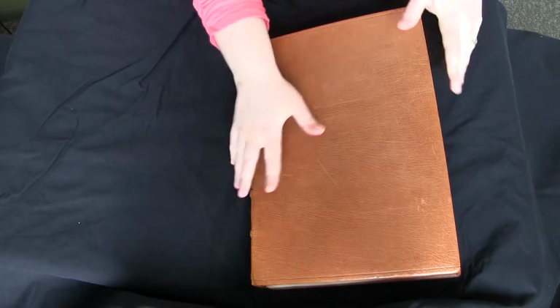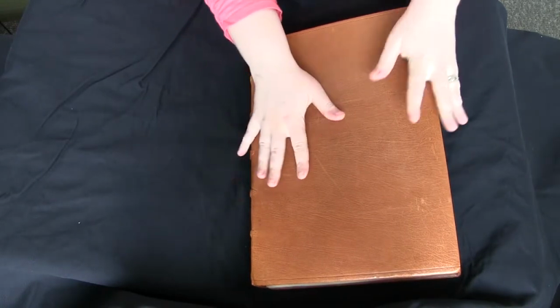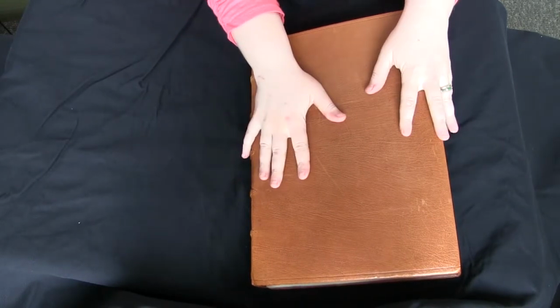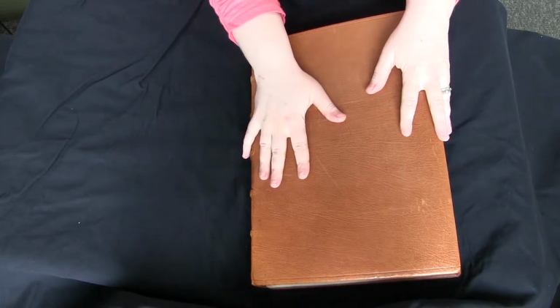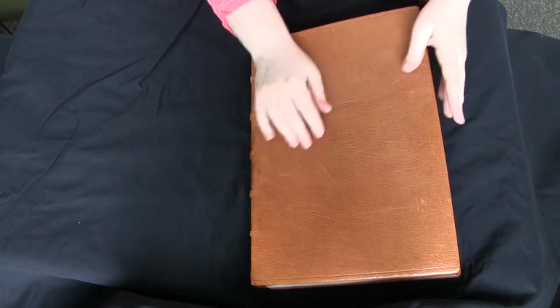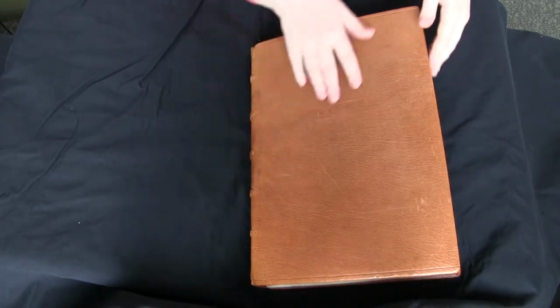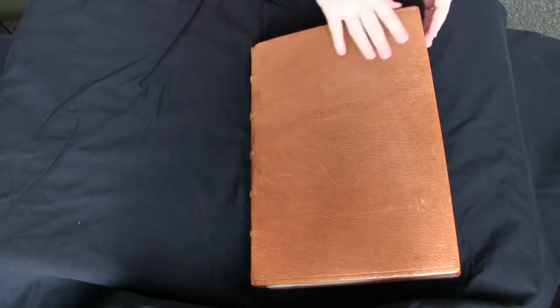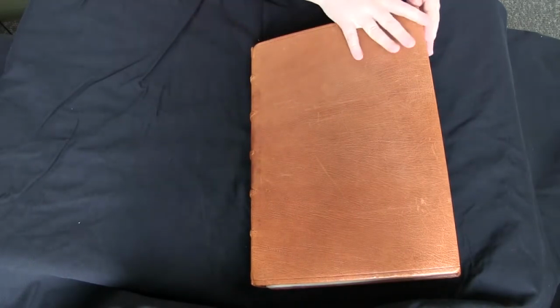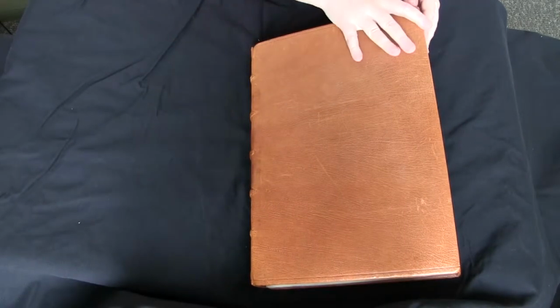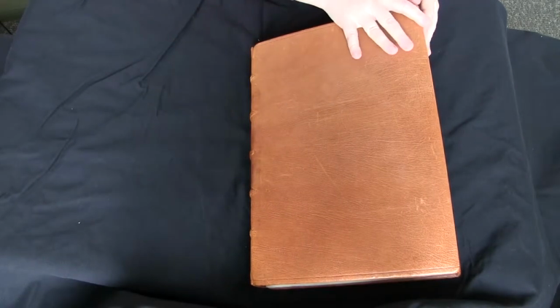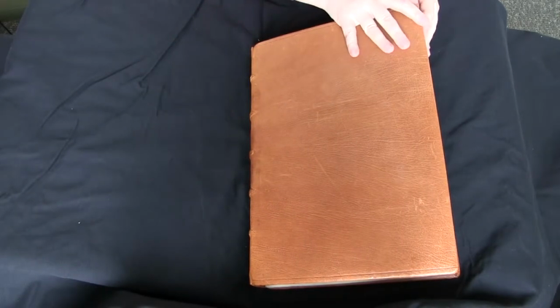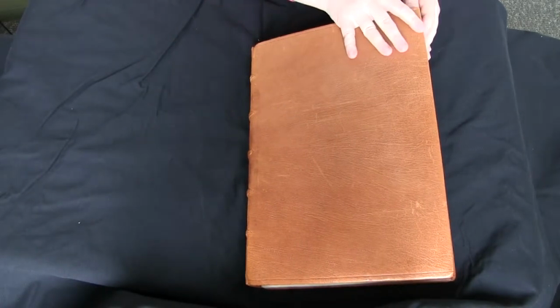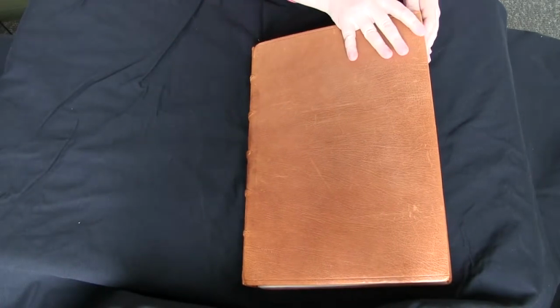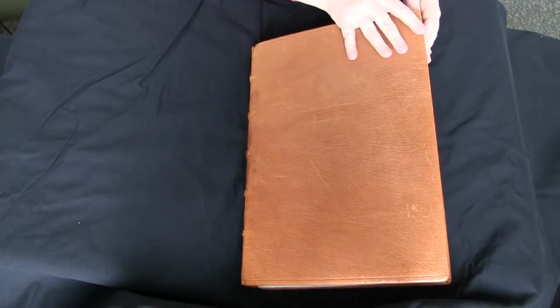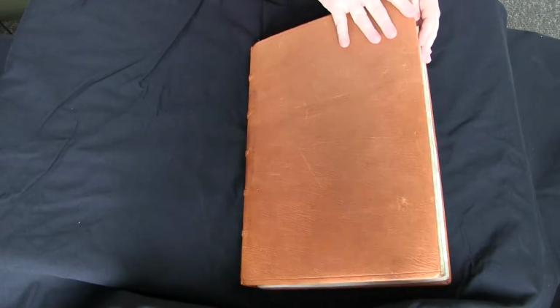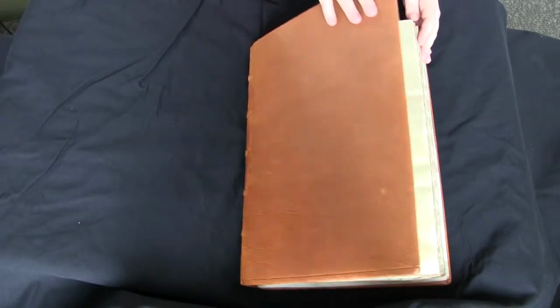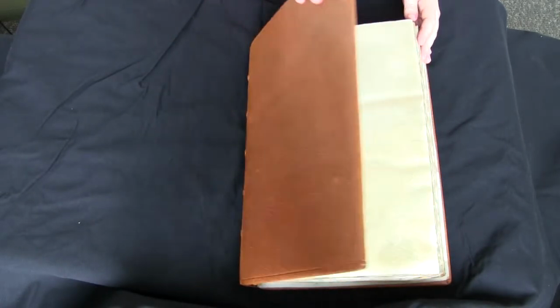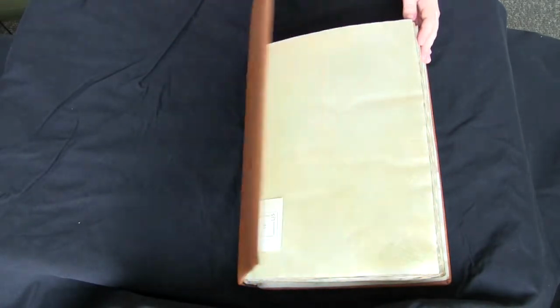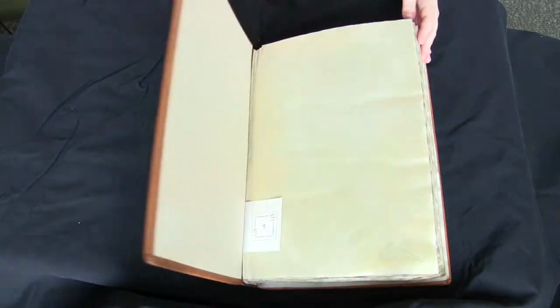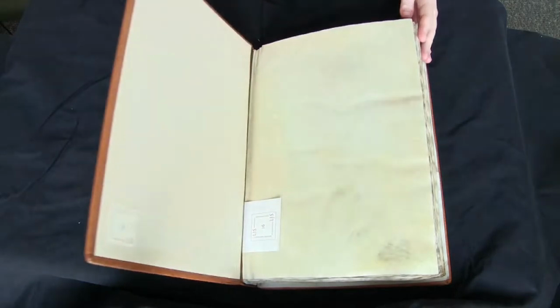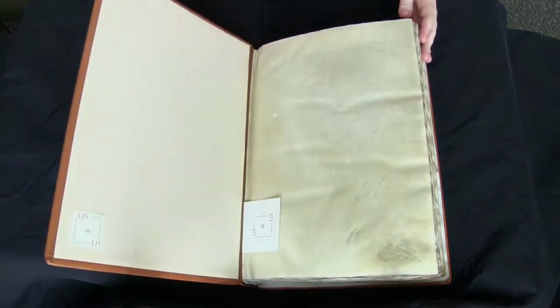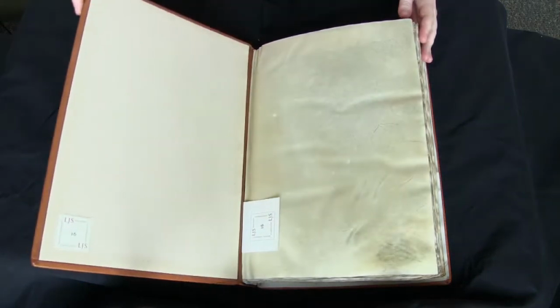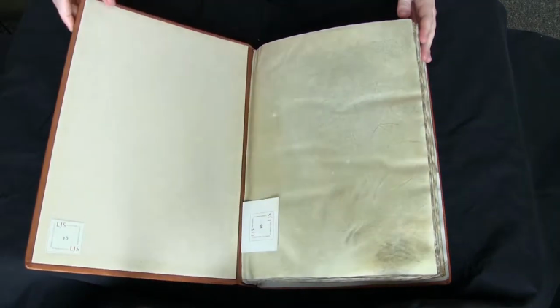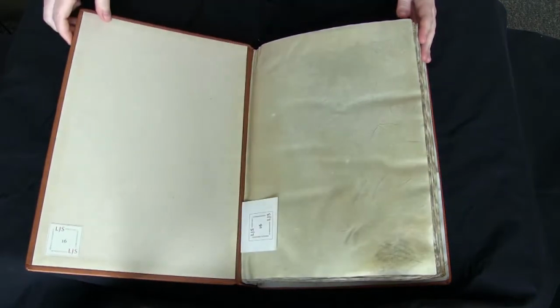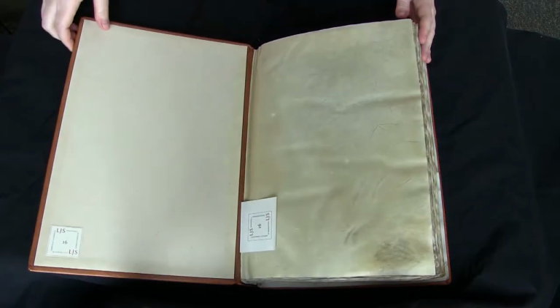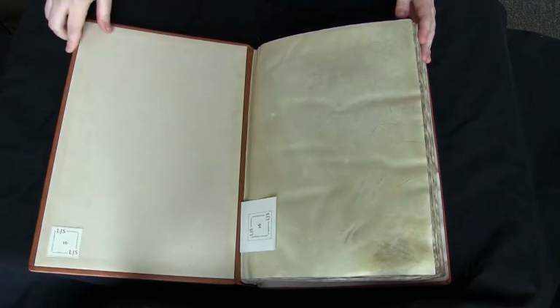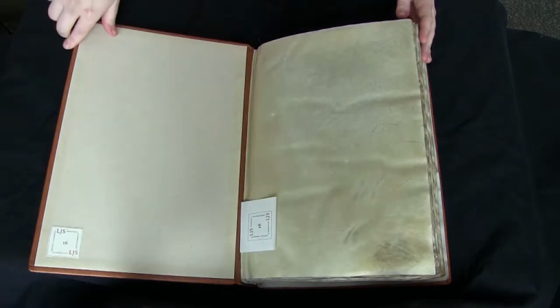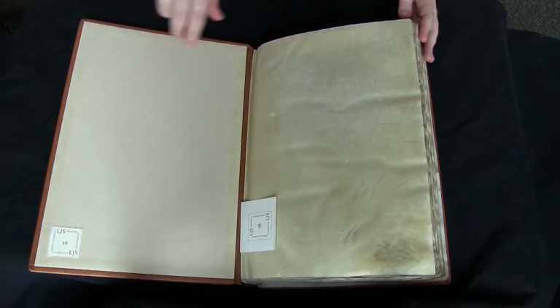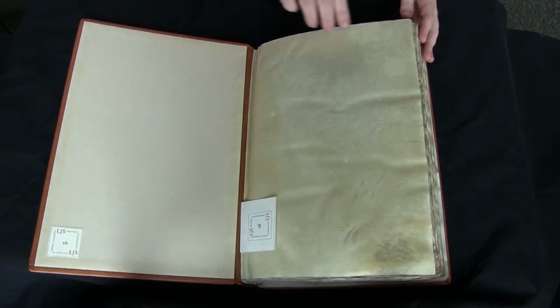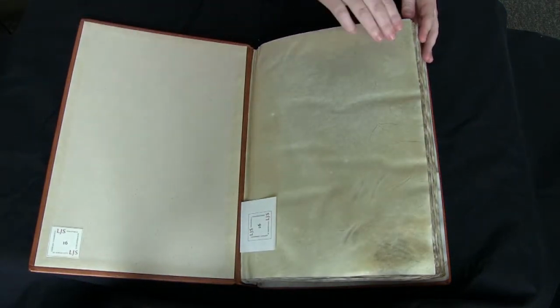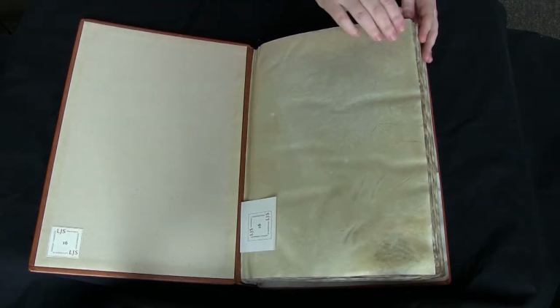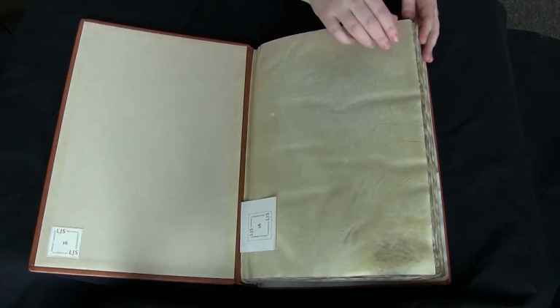It's quite a large manuscript, fairly heavy, solid. The leather binding is modern.